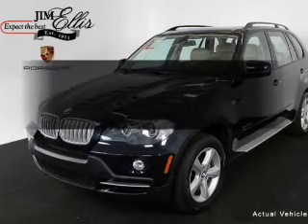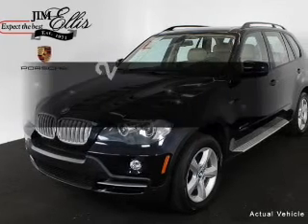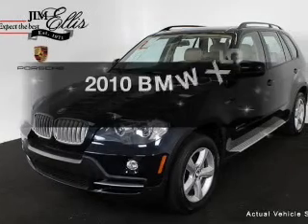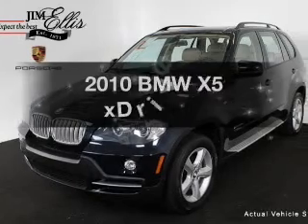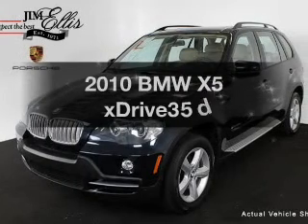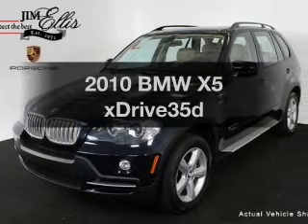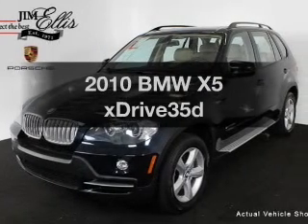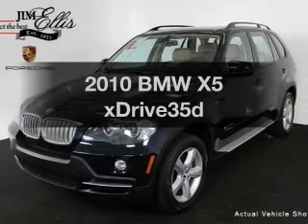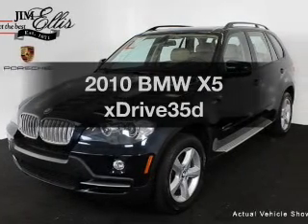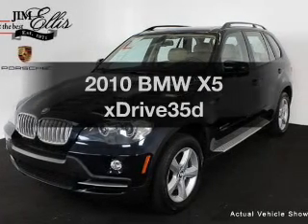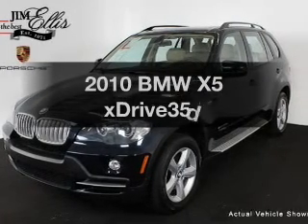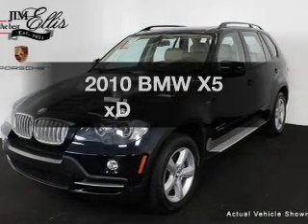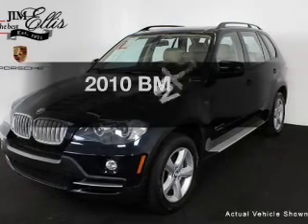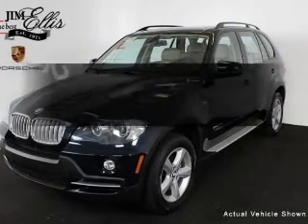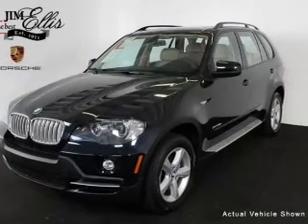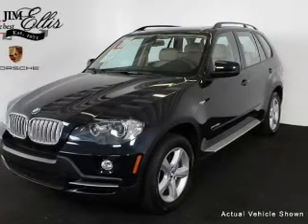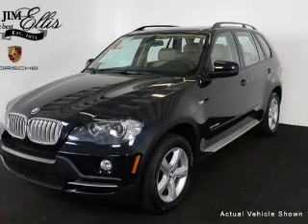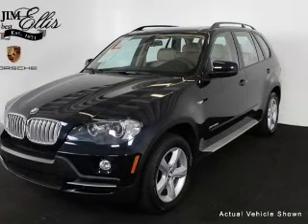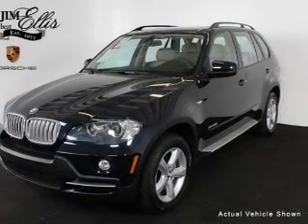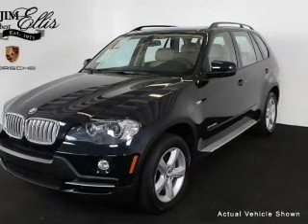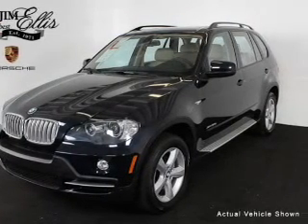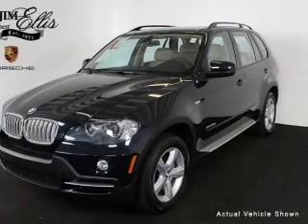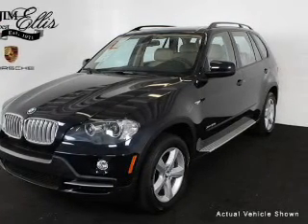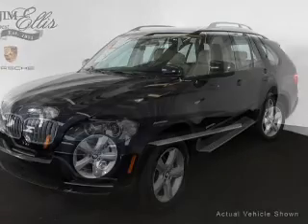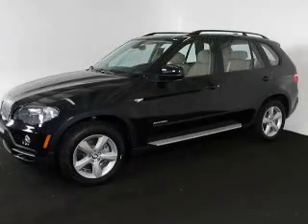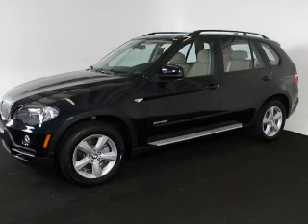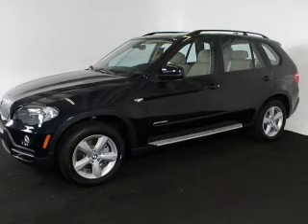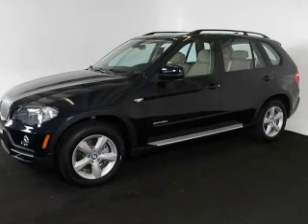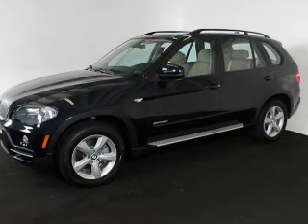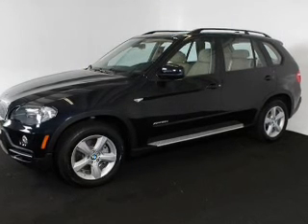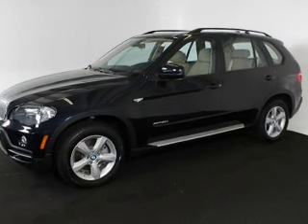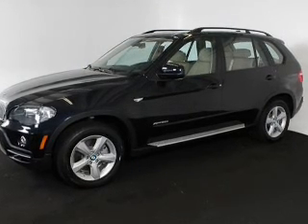Get noticed in this 2010 BMW X5. If you're looking for a first-rate auto, this one could be yours today.